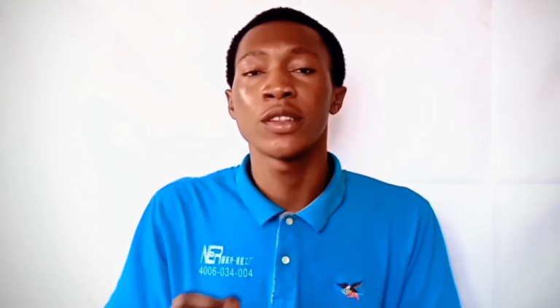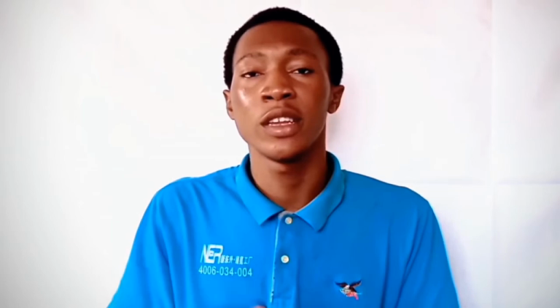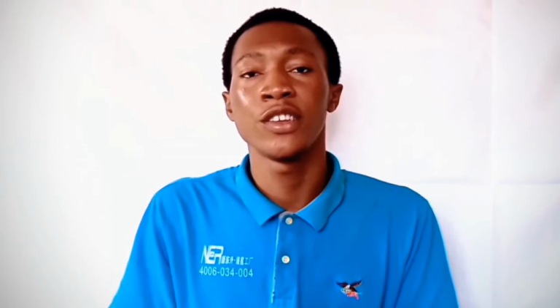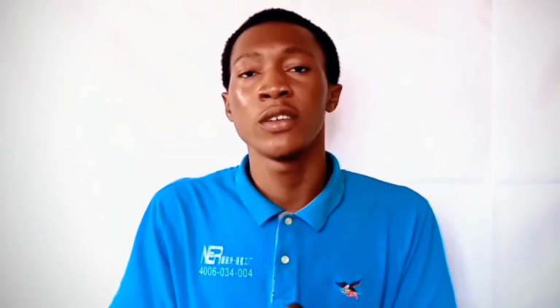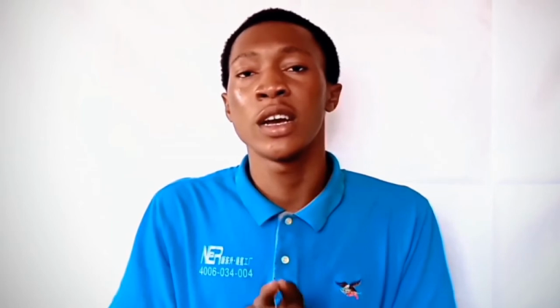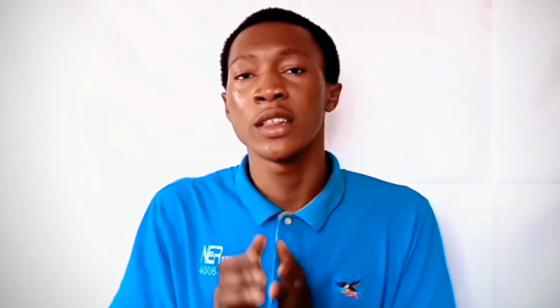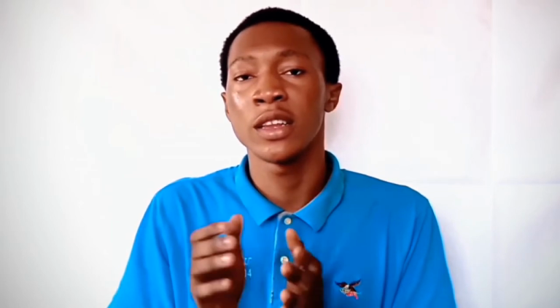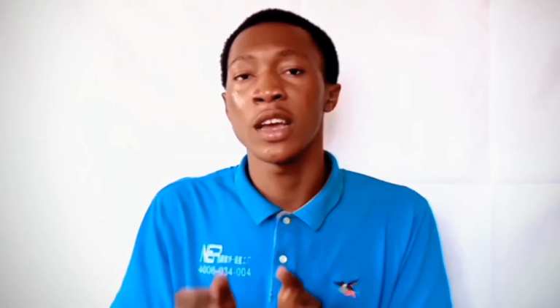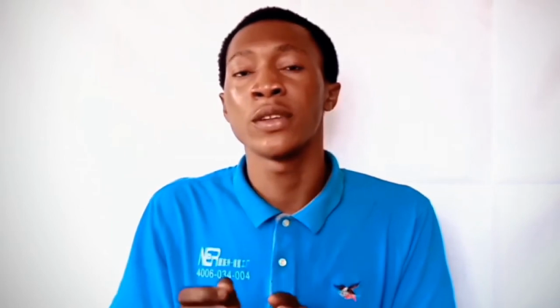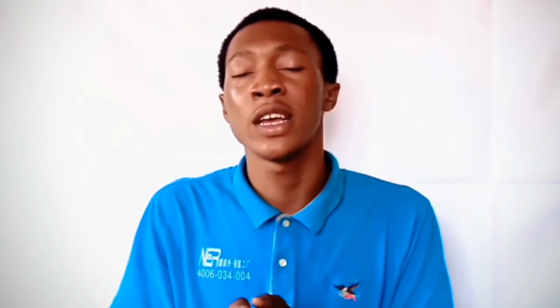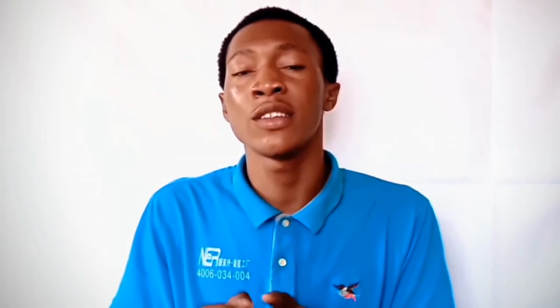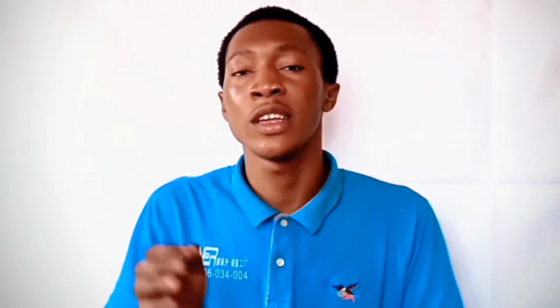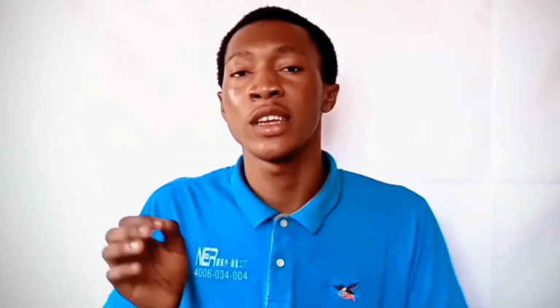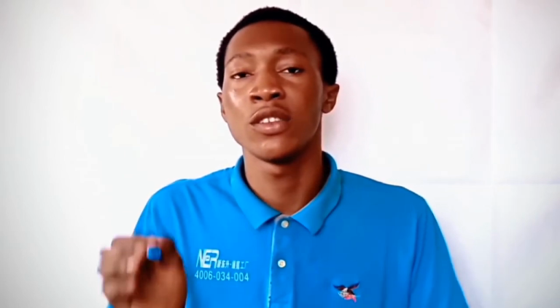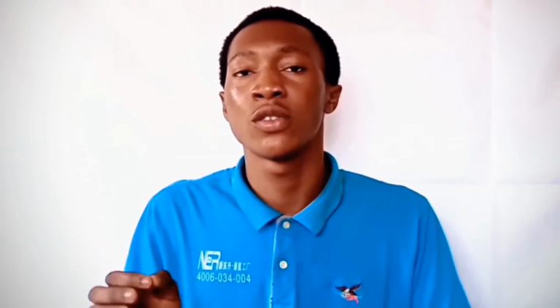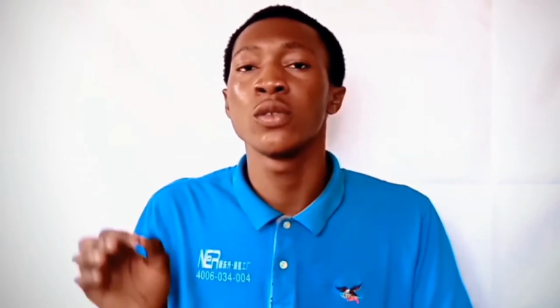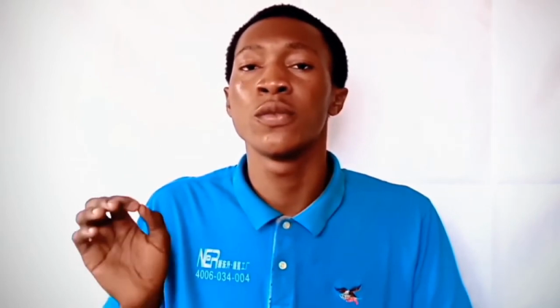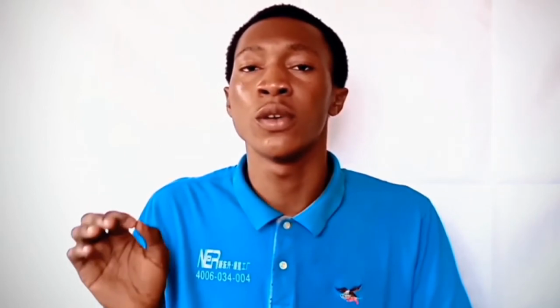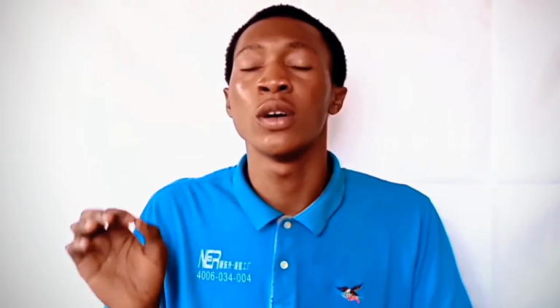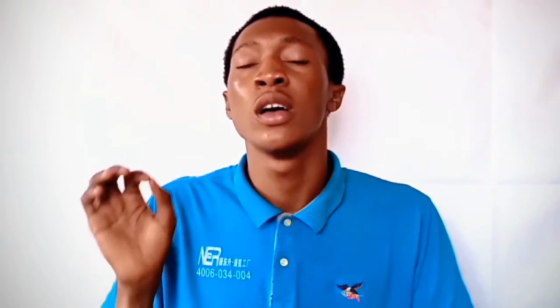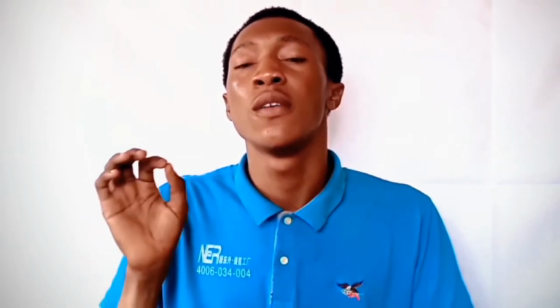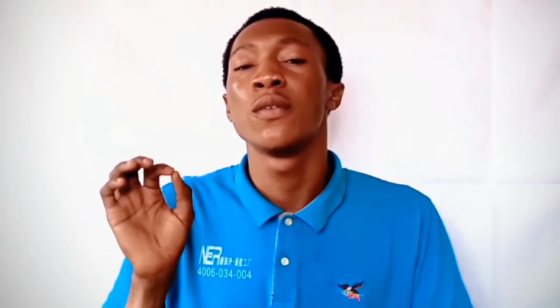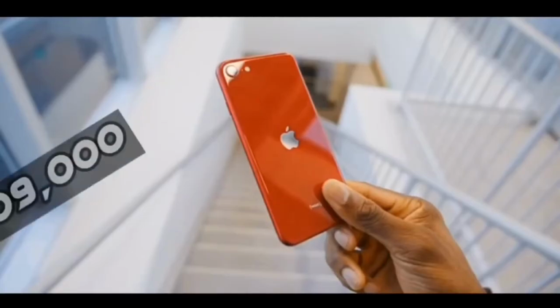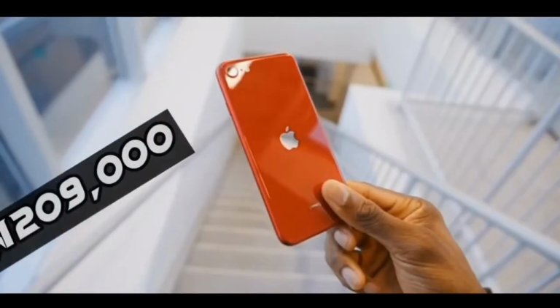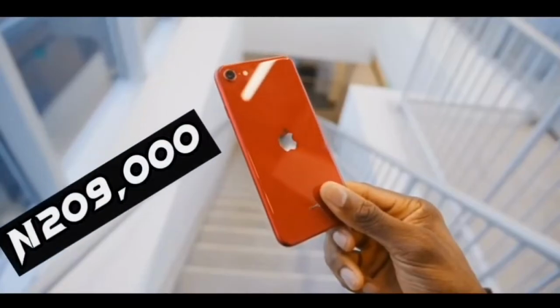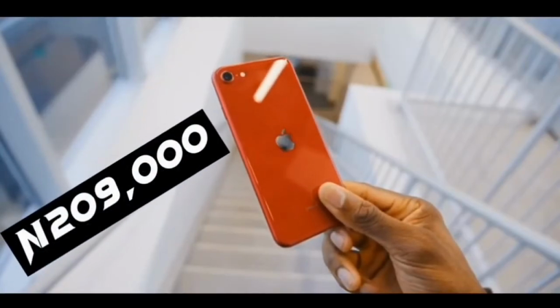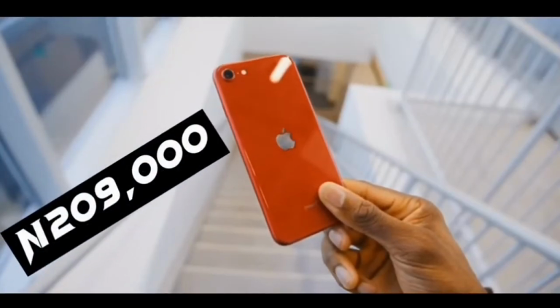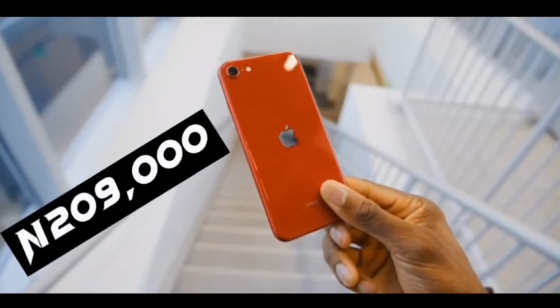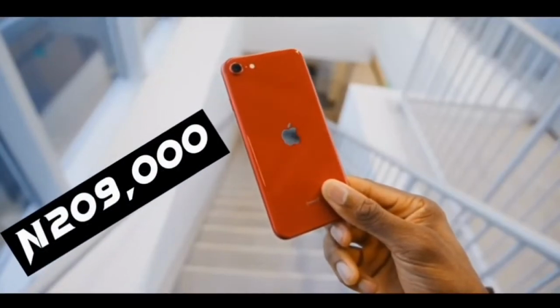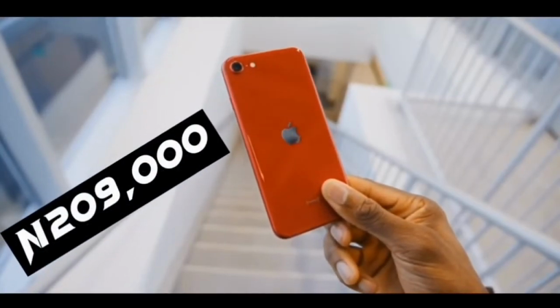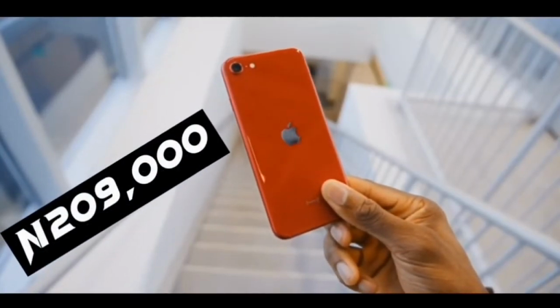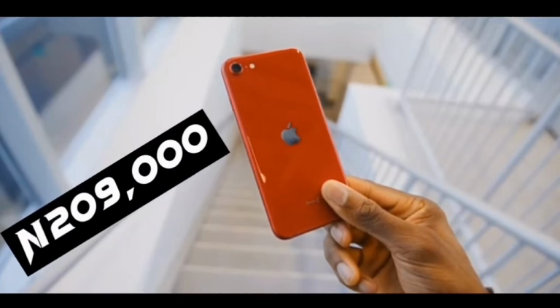But in Nigeria, the iPhone SE3 is sold for ₦209,000.